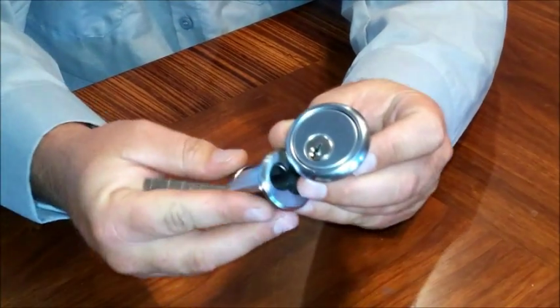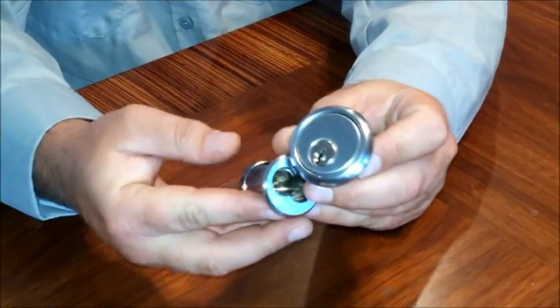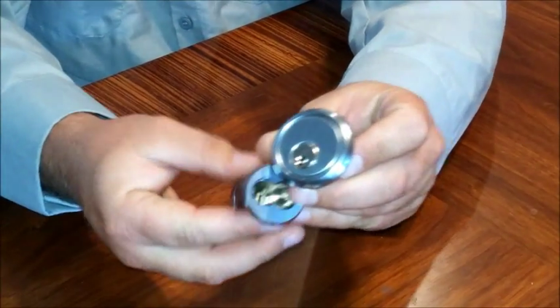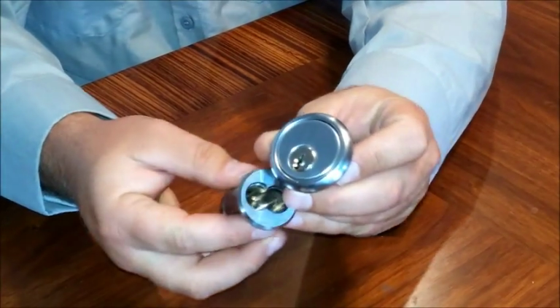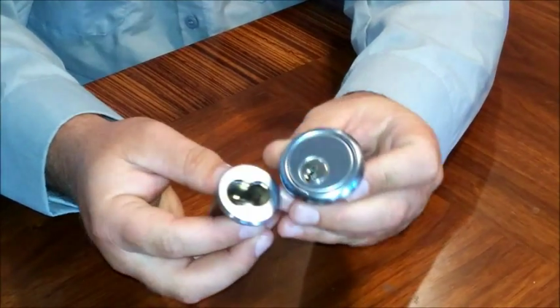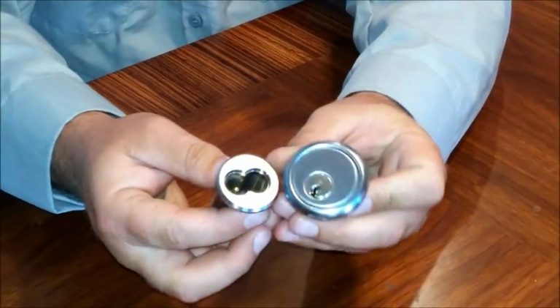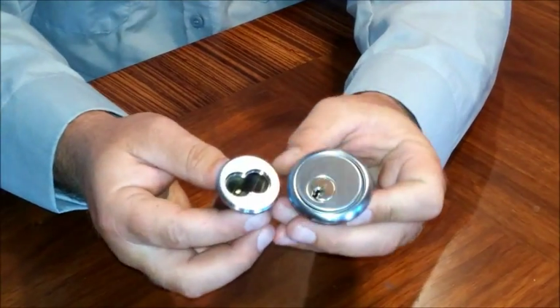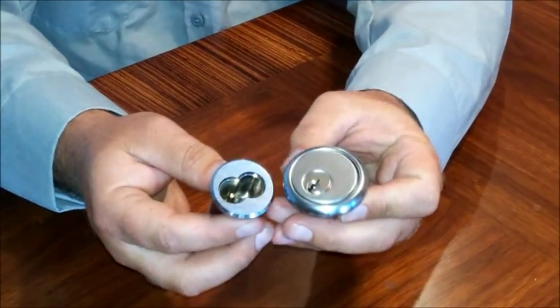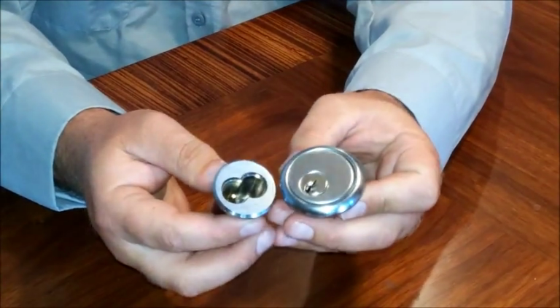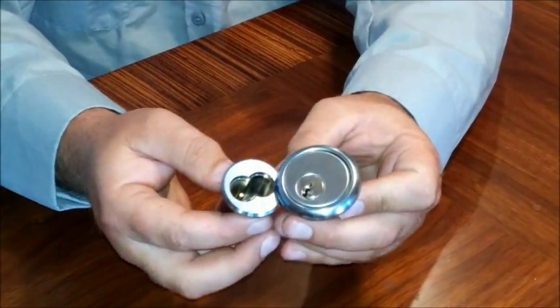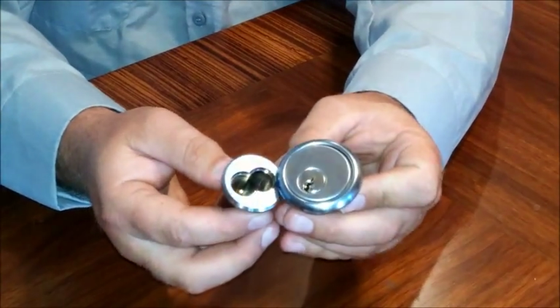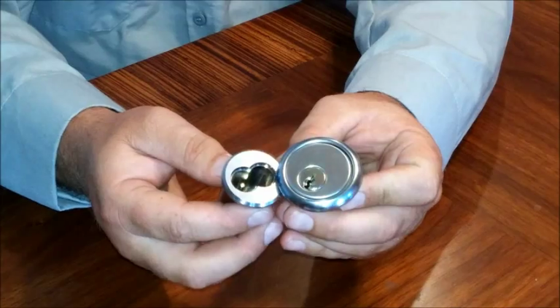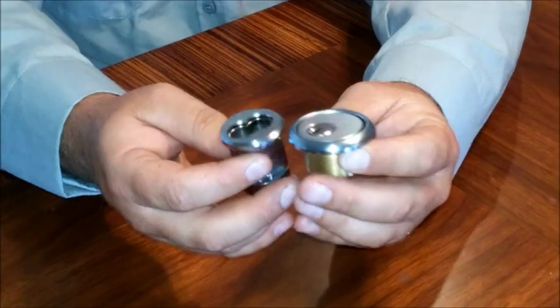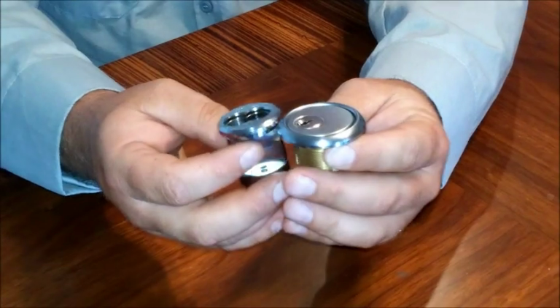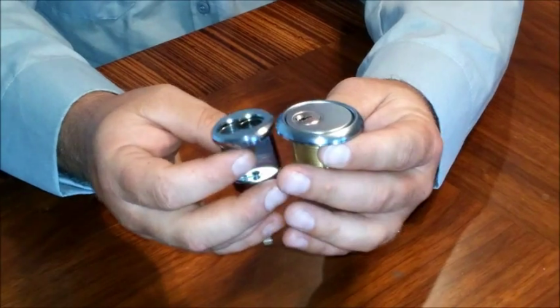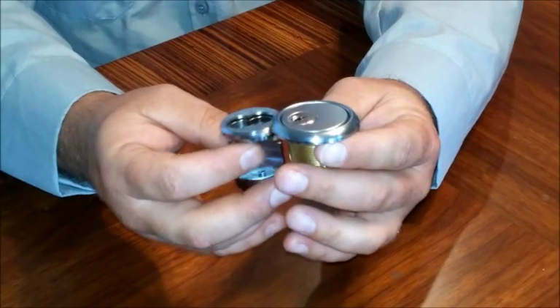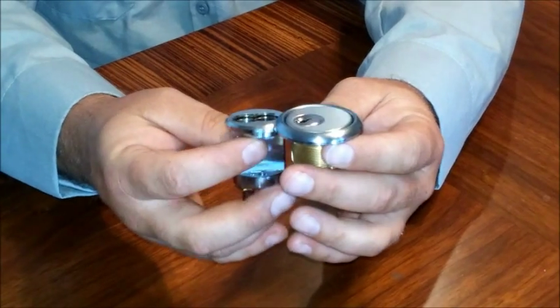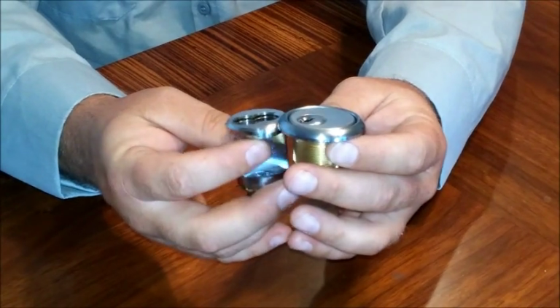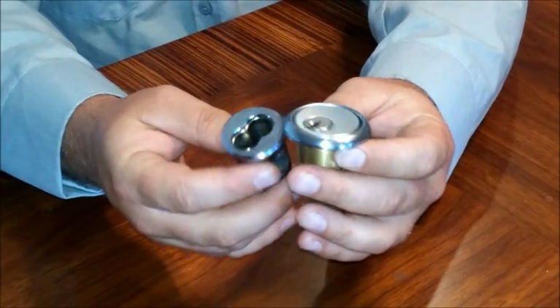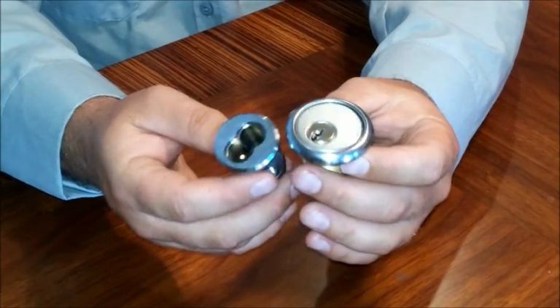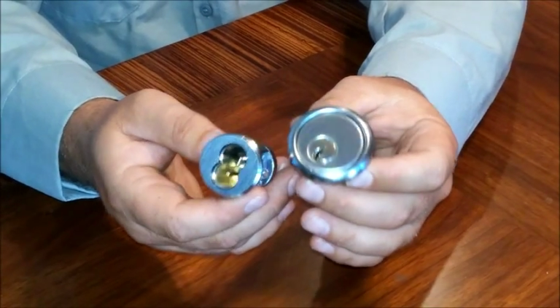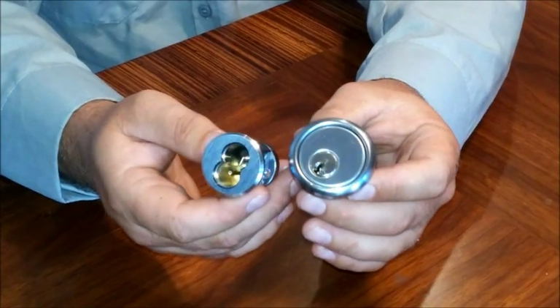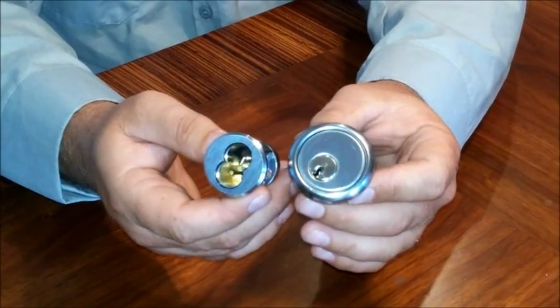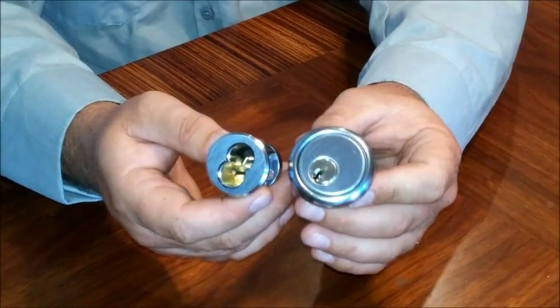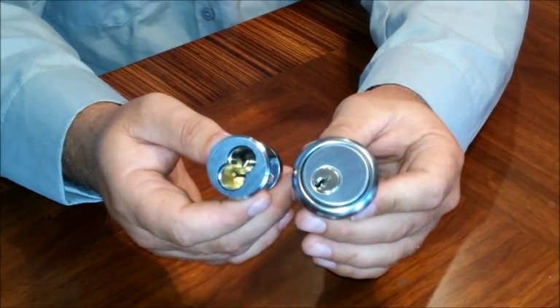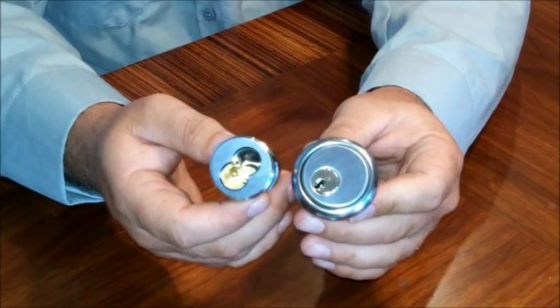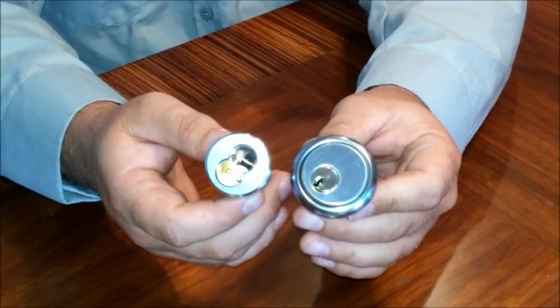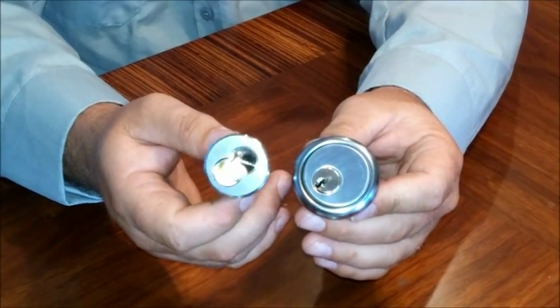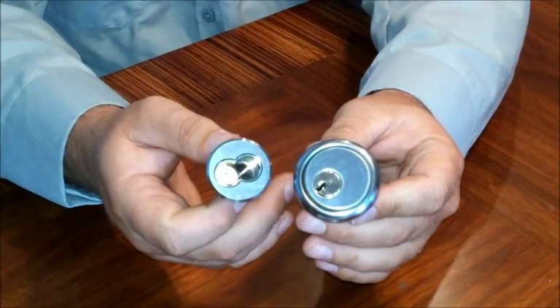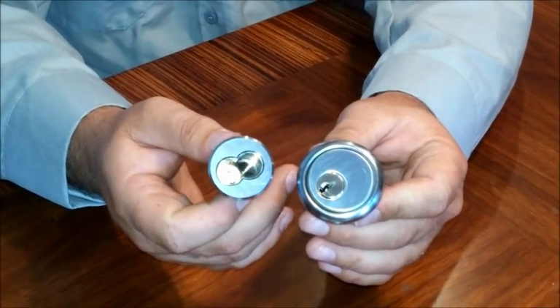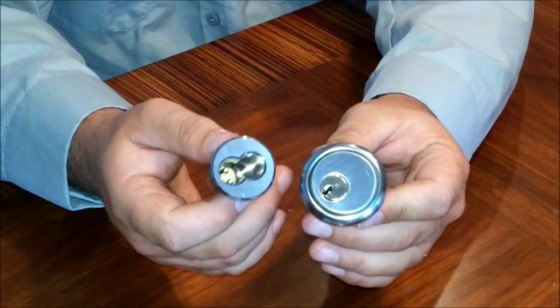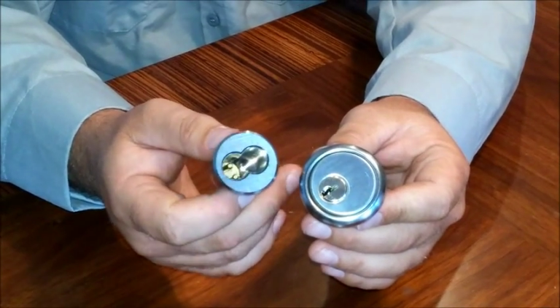Both are great locks. Thanks folks for listening today, see you next time.